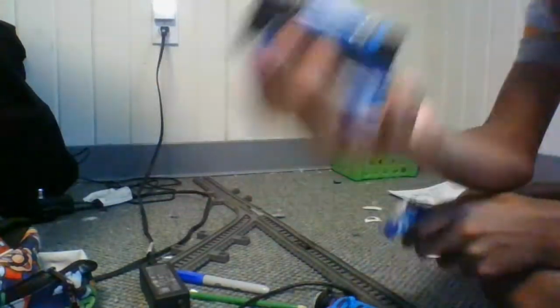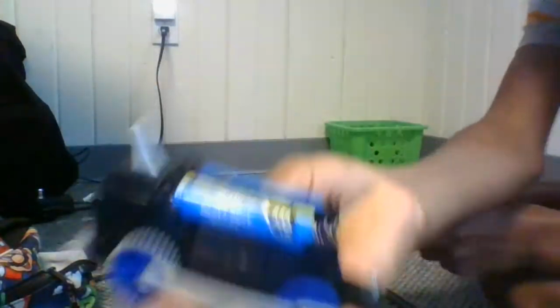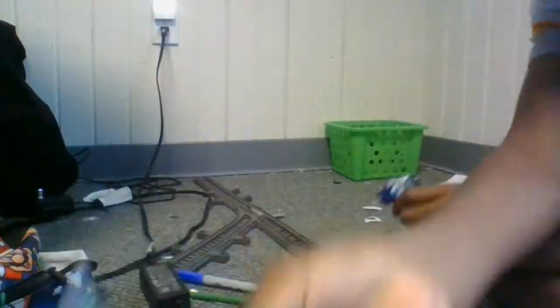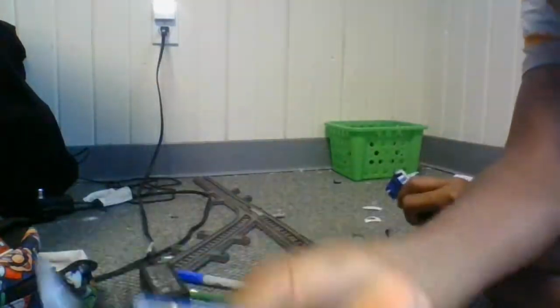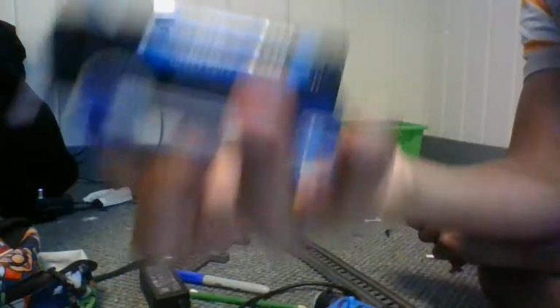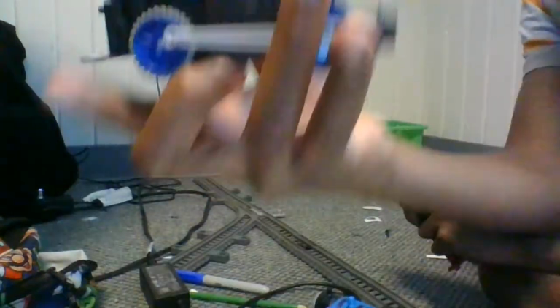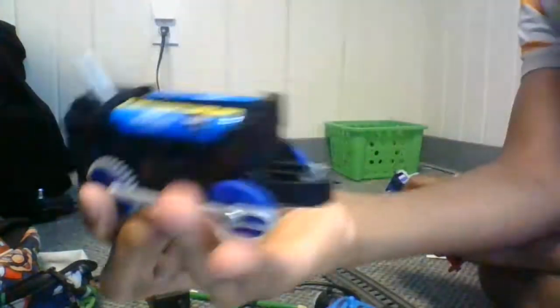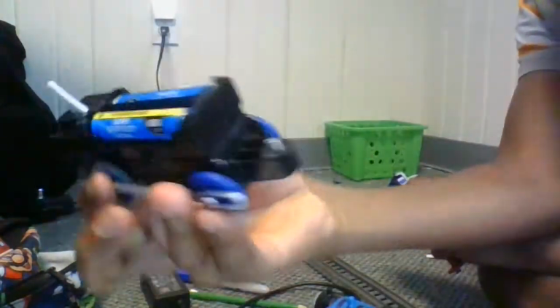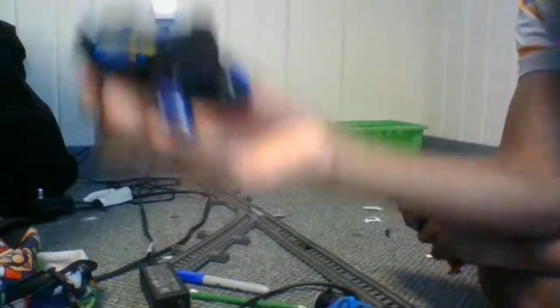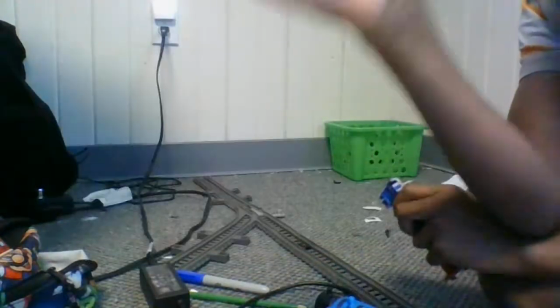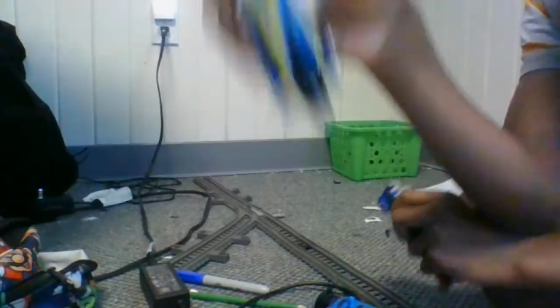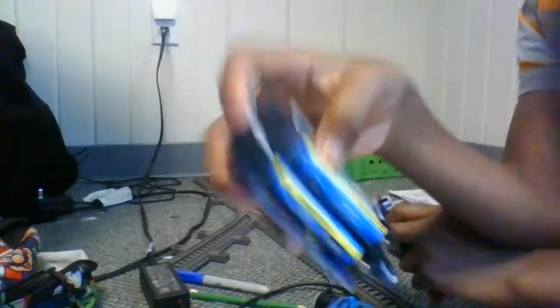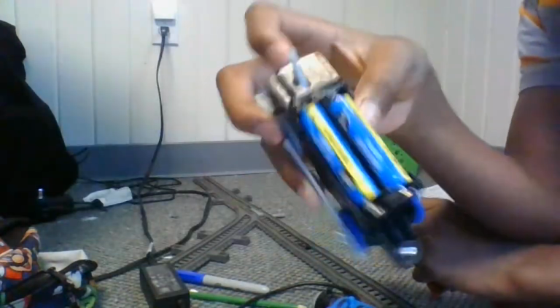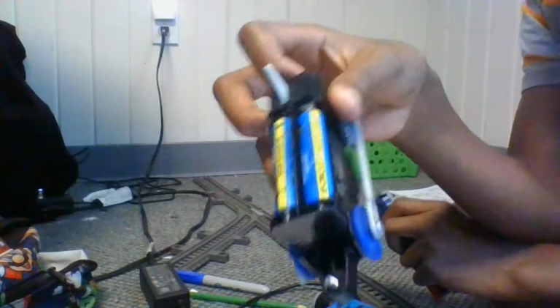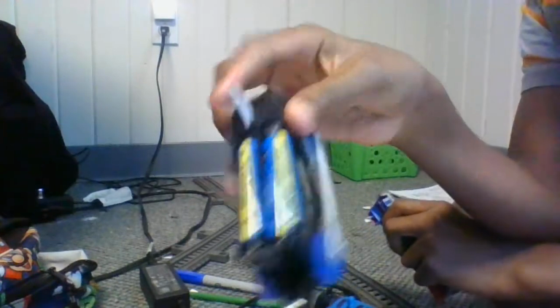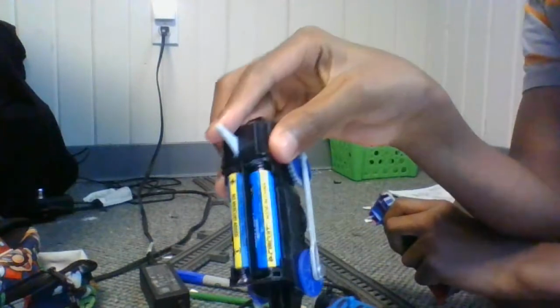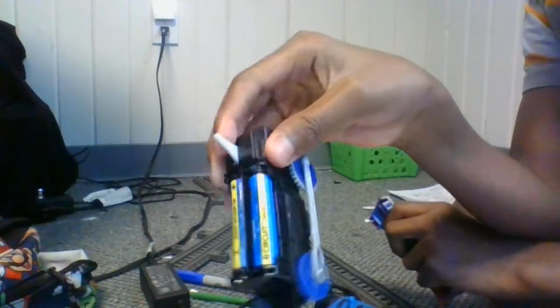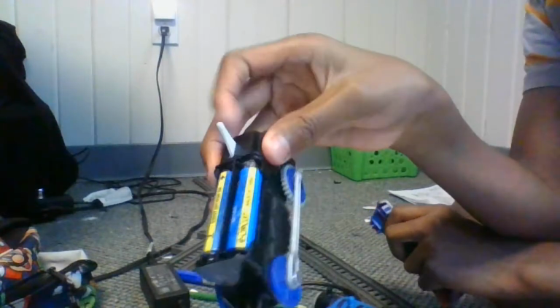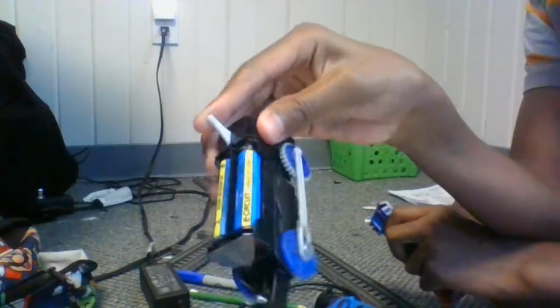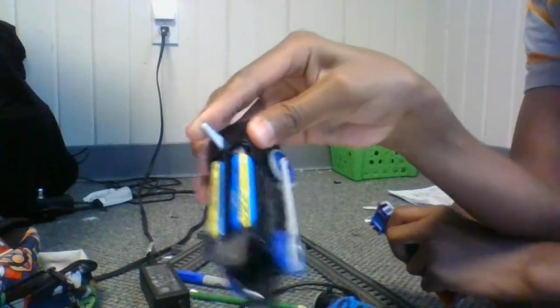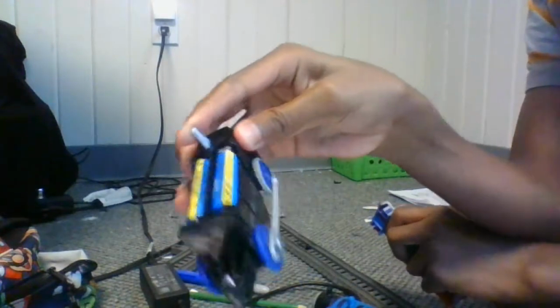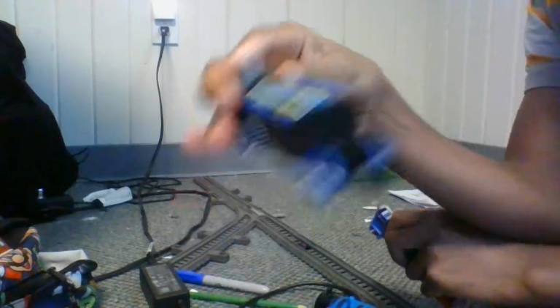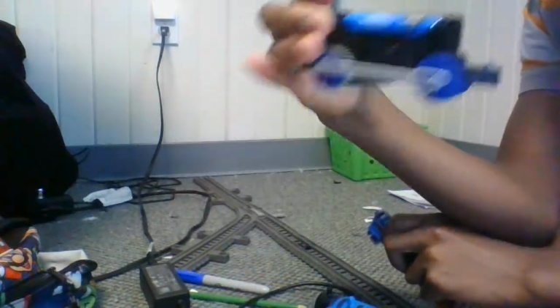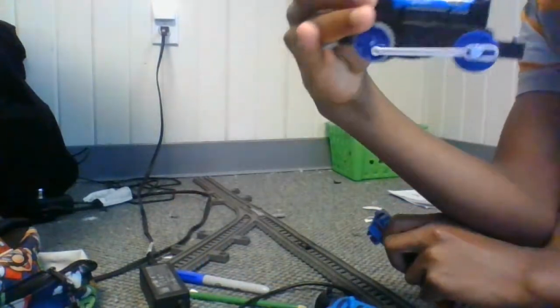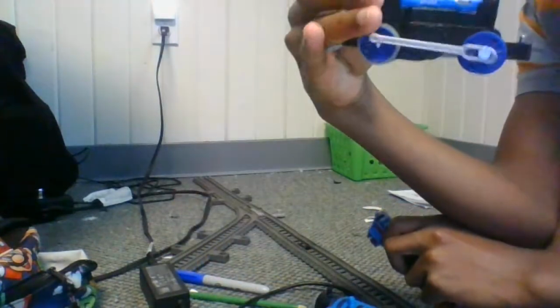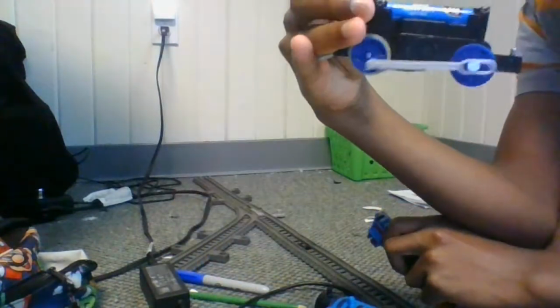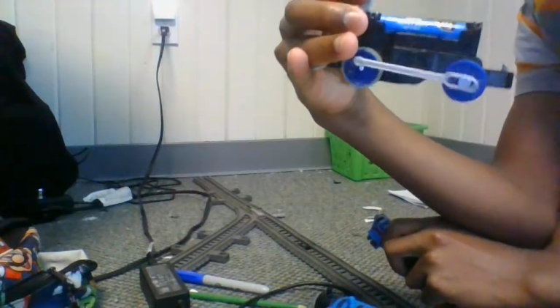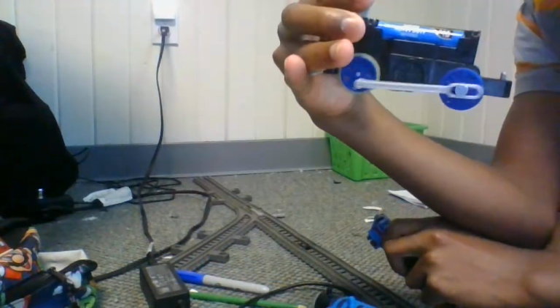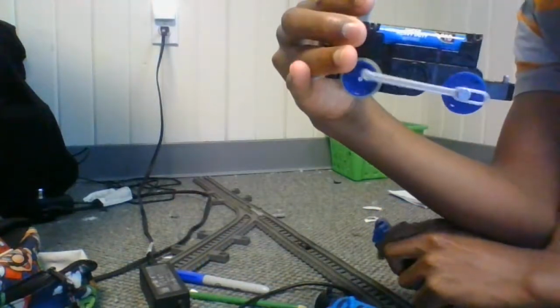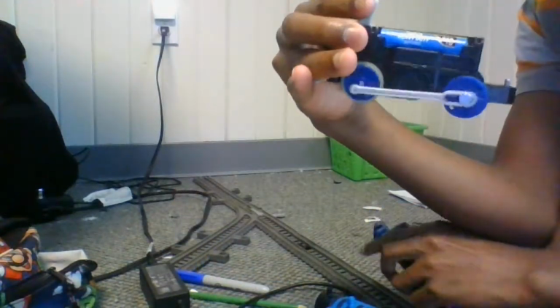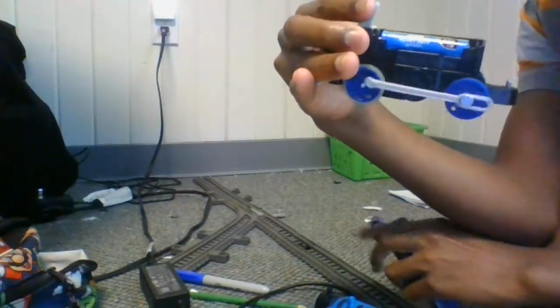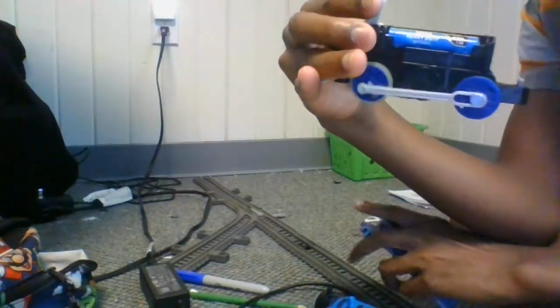And here's the body. I used my Trackmaster Ashima body. And it still works.